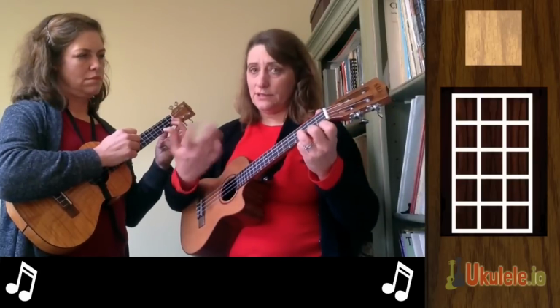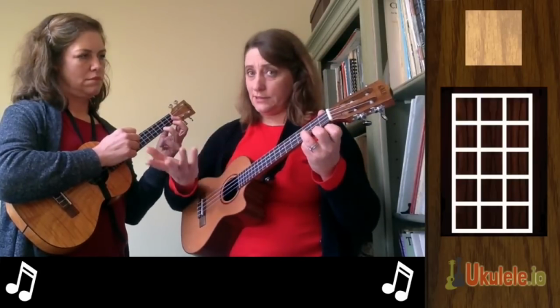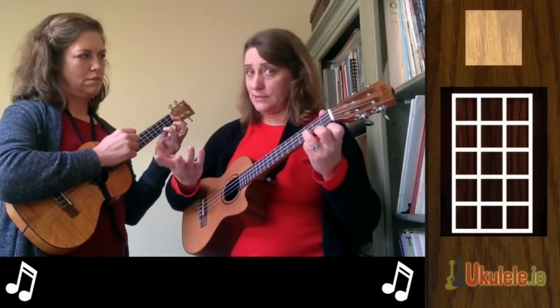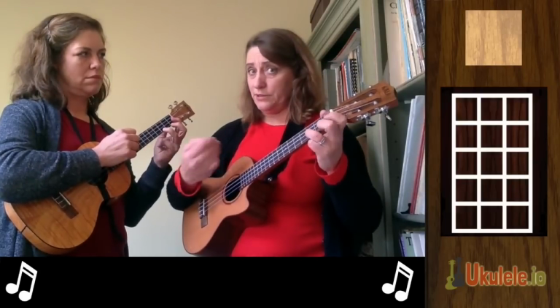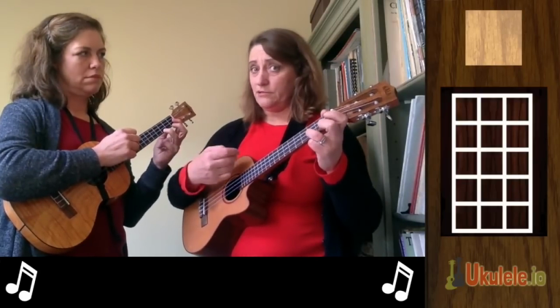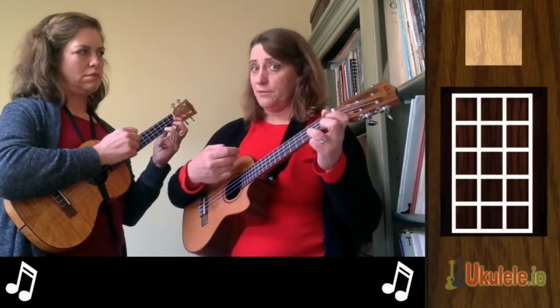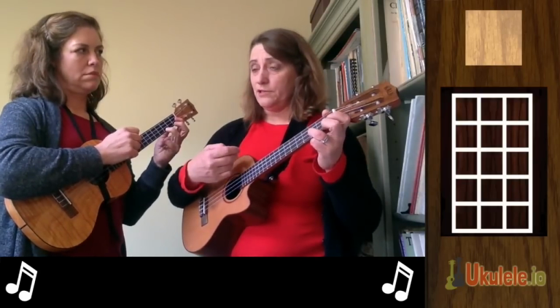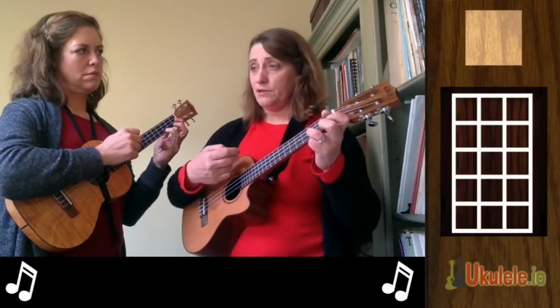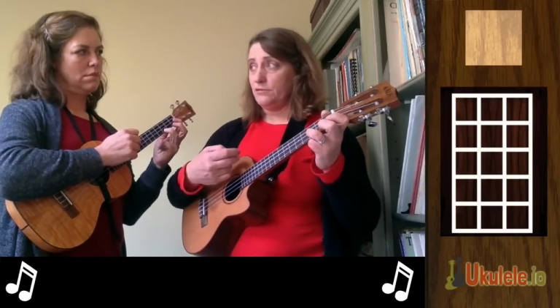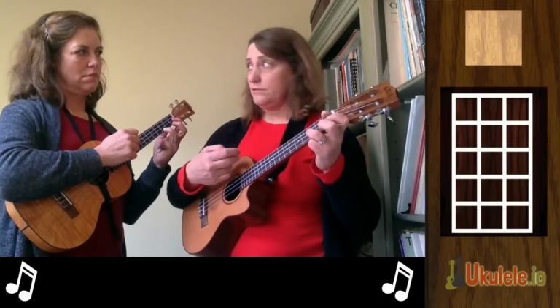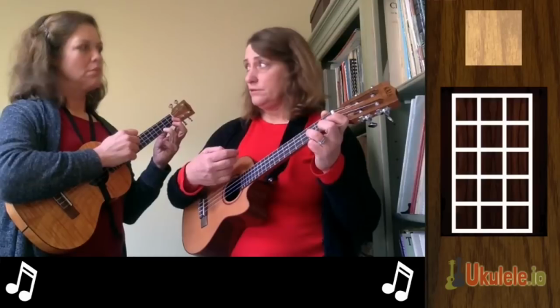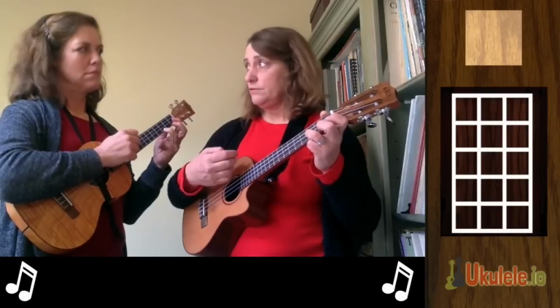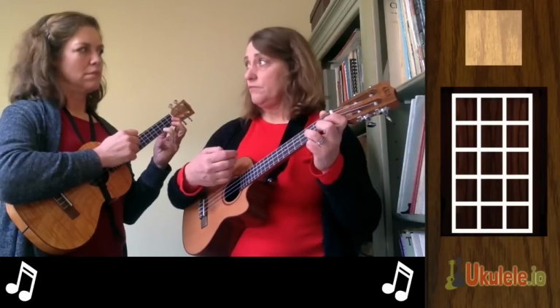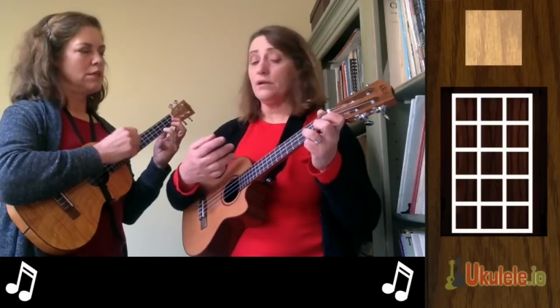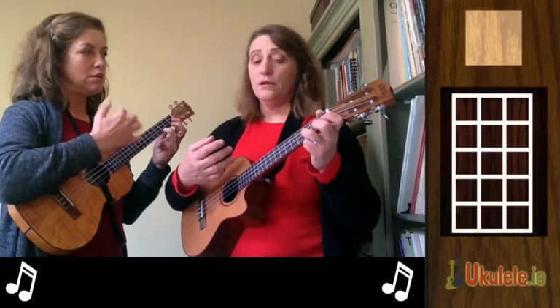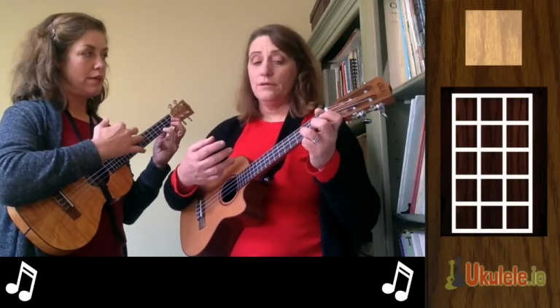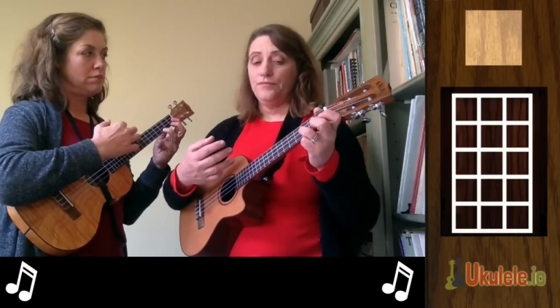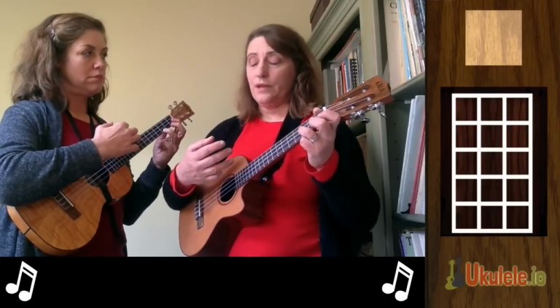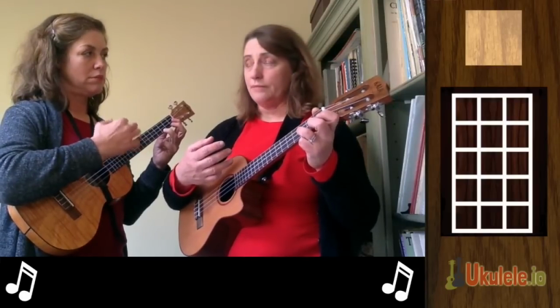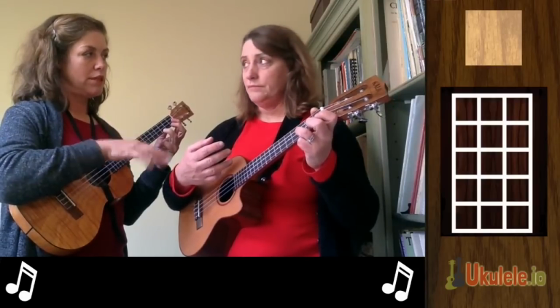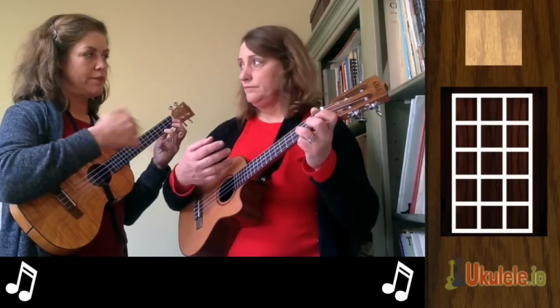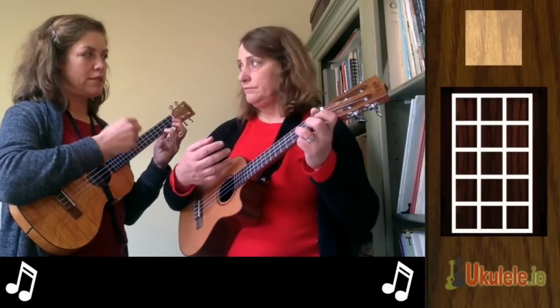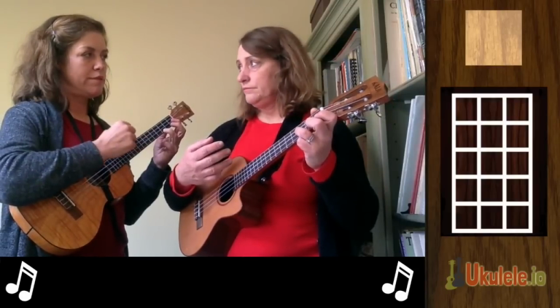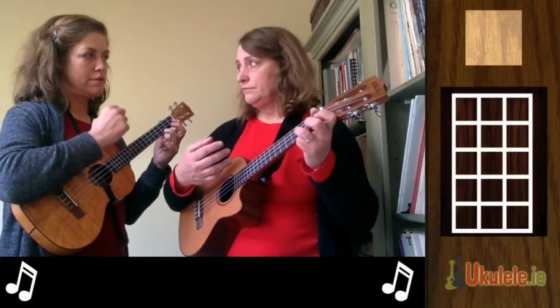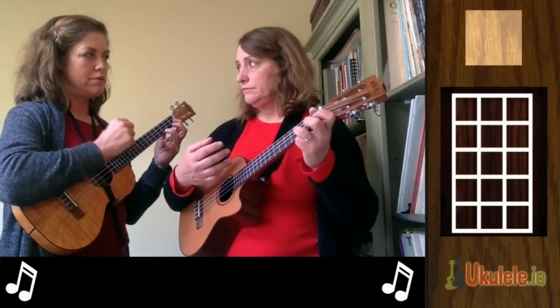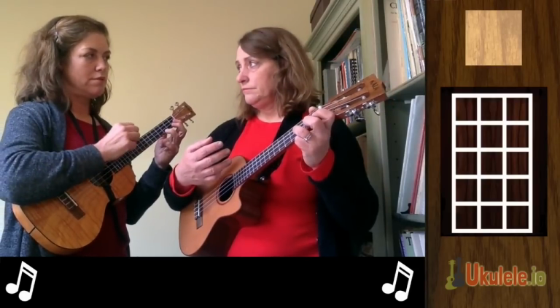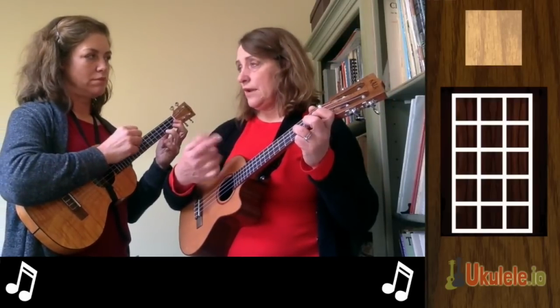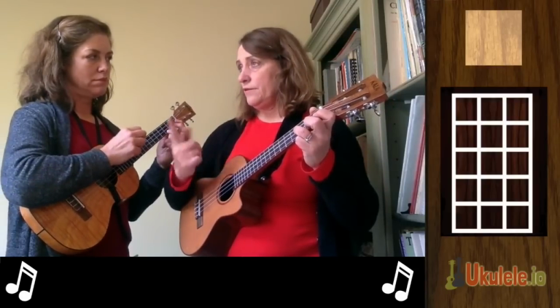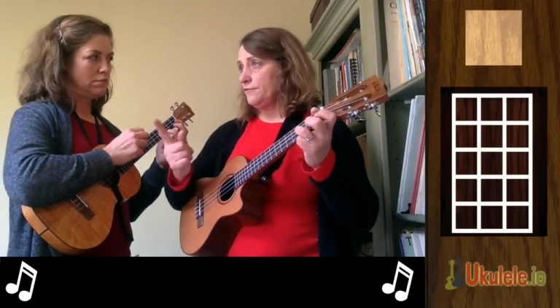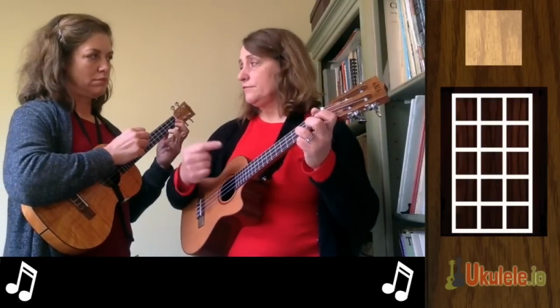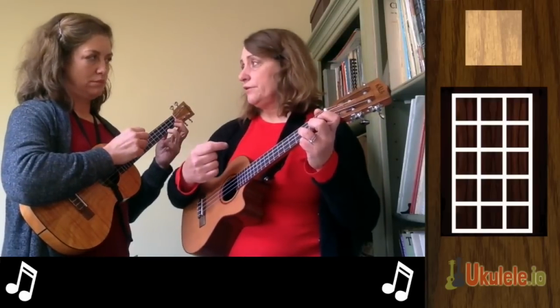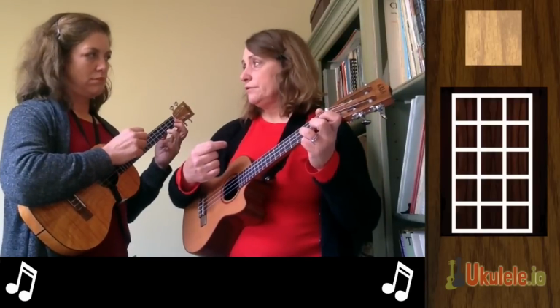So this is the simplest strum — just 1-2-3, 1-2-3. It's all down strums. Just emphasize every third strum — the first of every three.